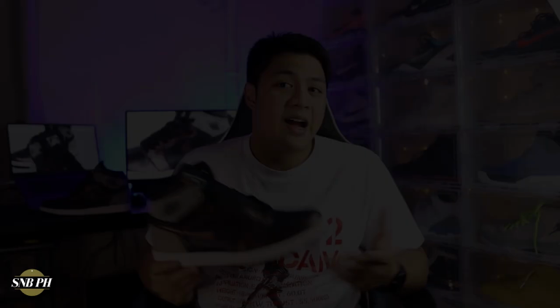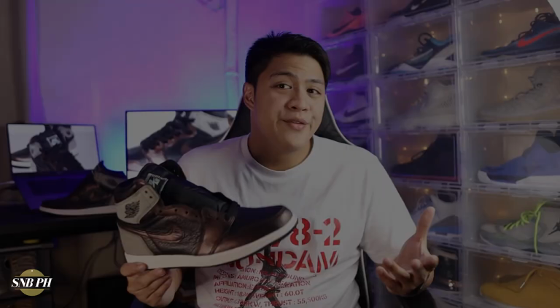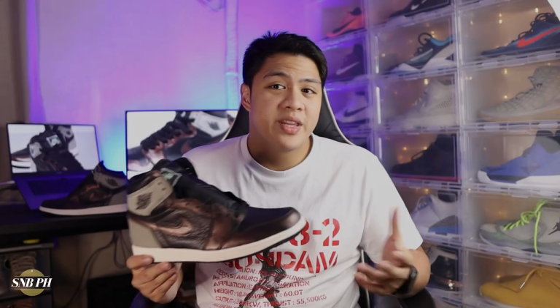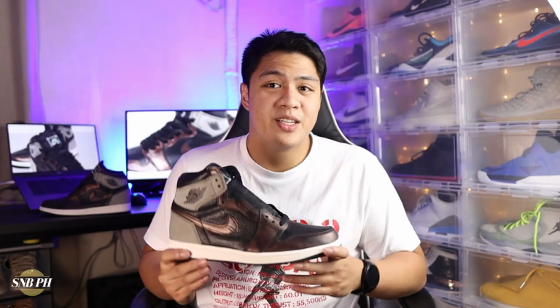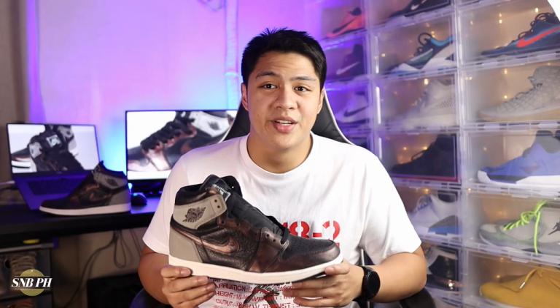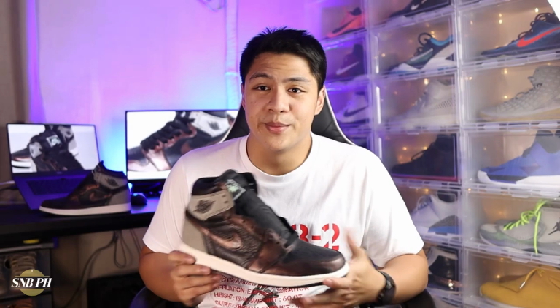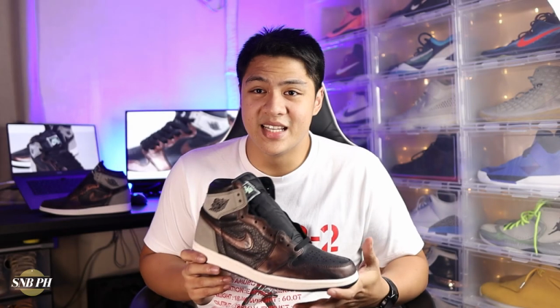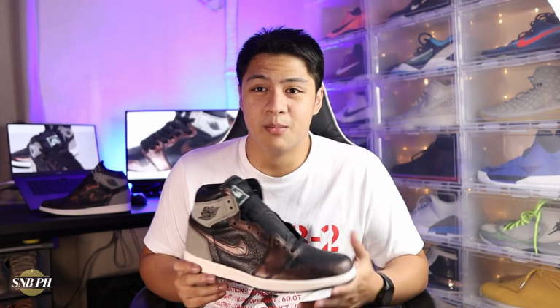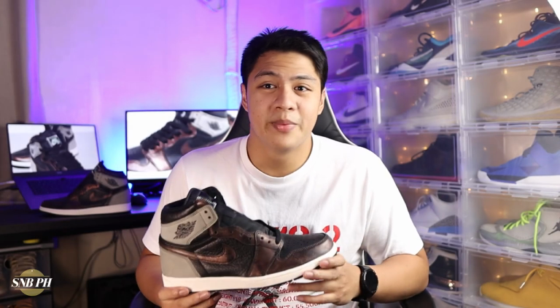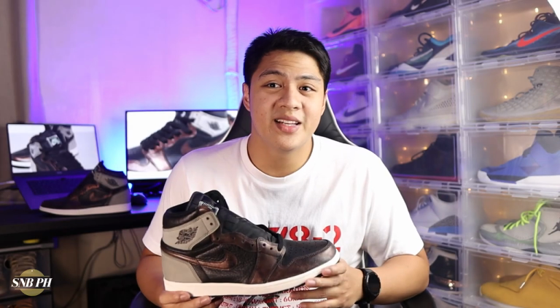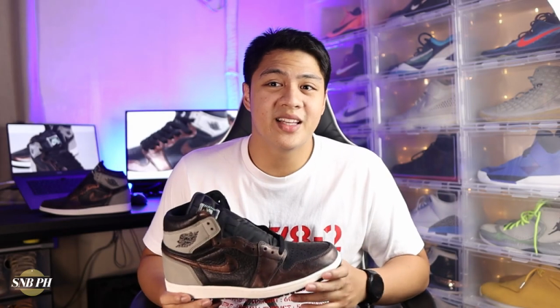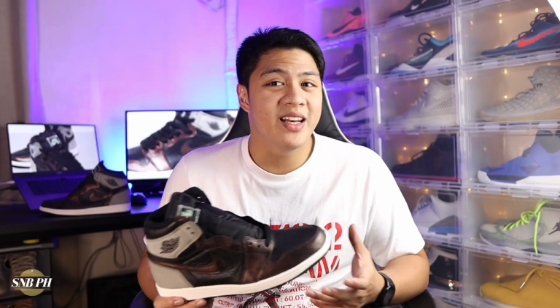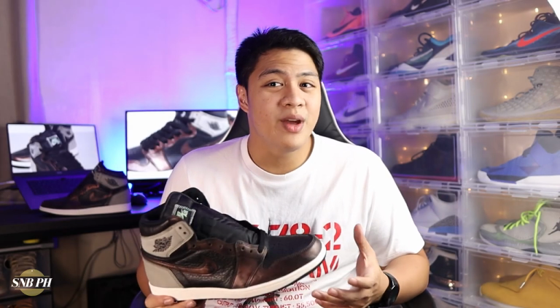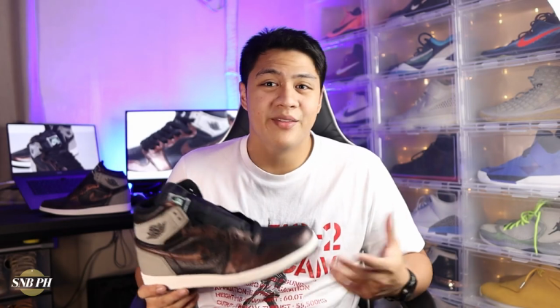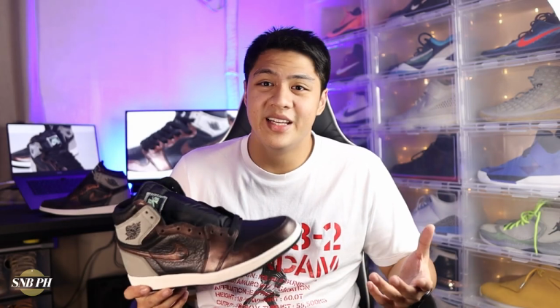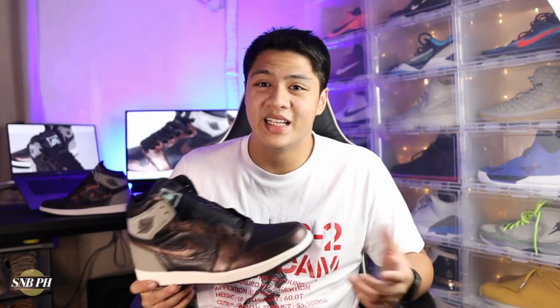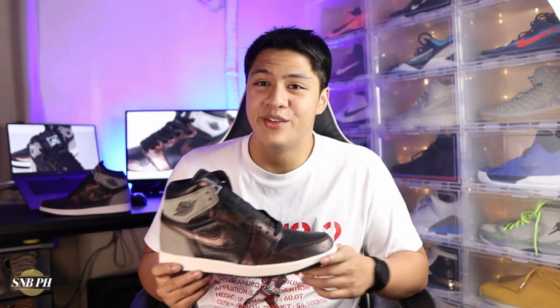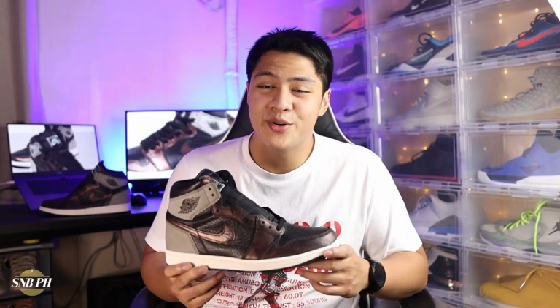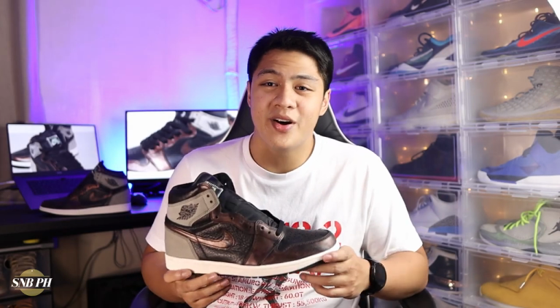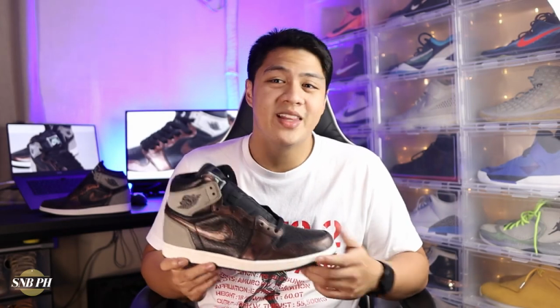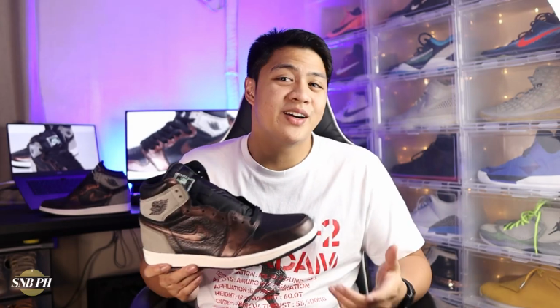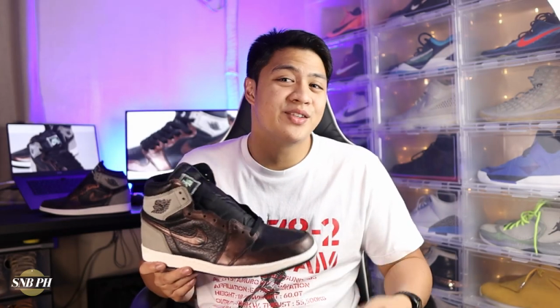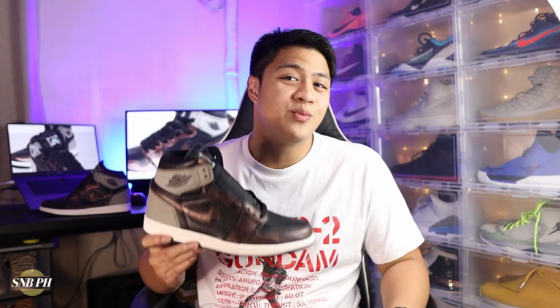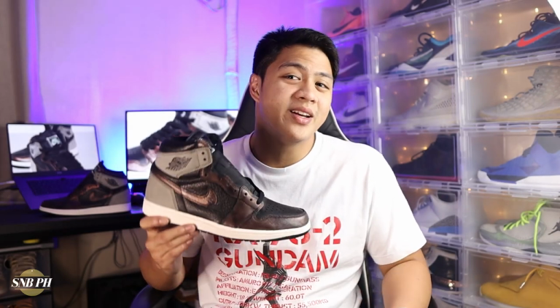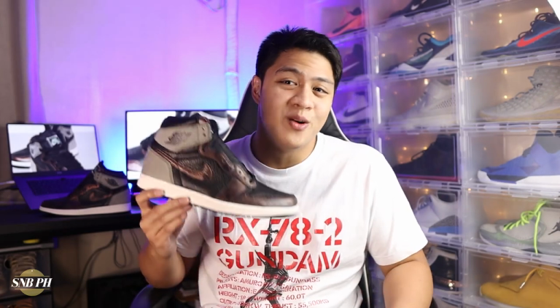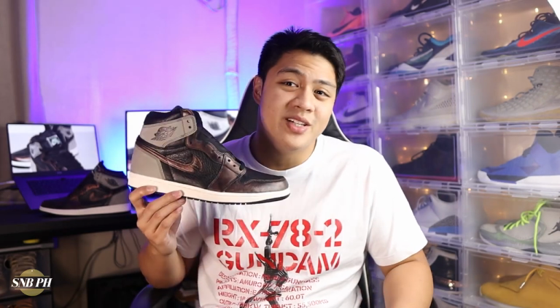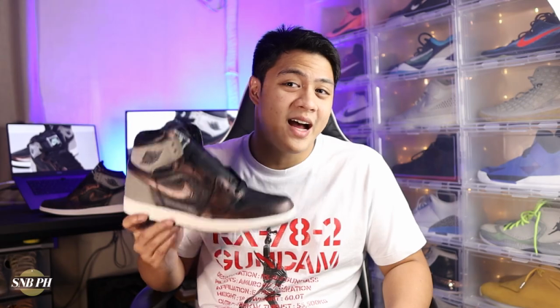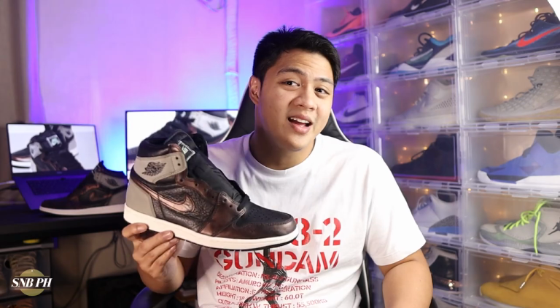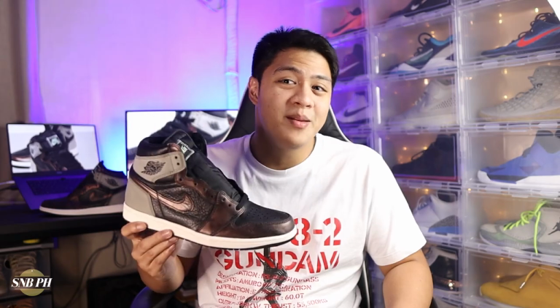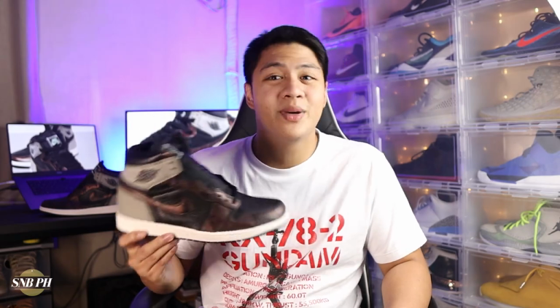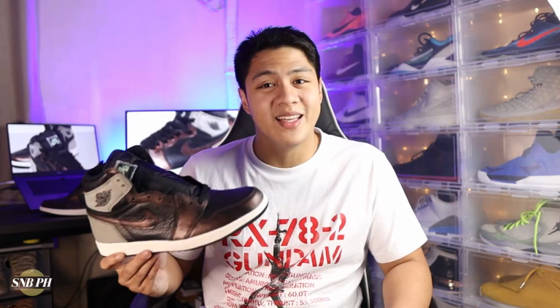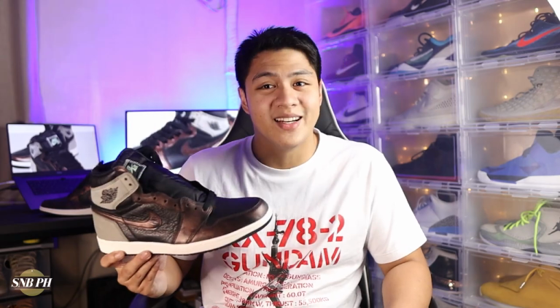Hi everyone, this is Mick from Sneaks and Ball PH and today we have a detailed review on the Air Jordan 1 OG High Patina.